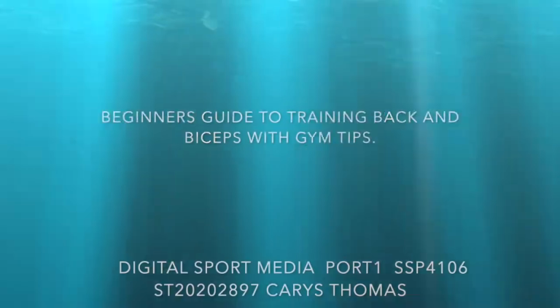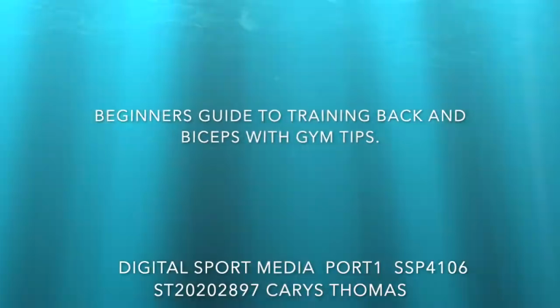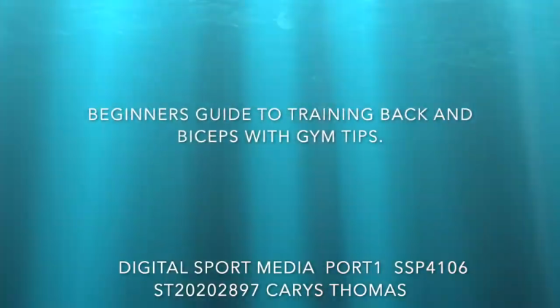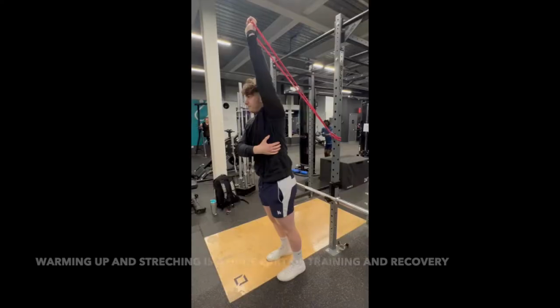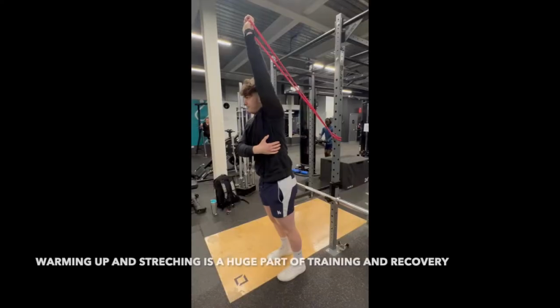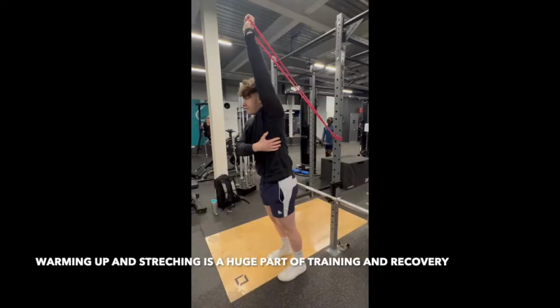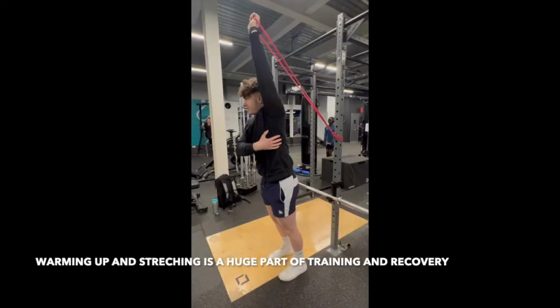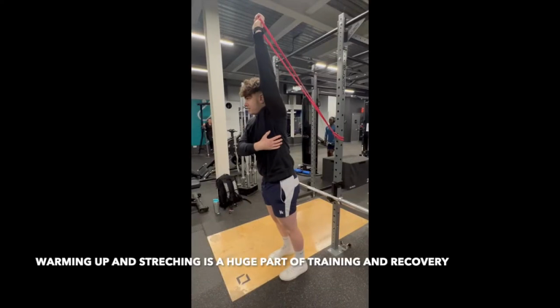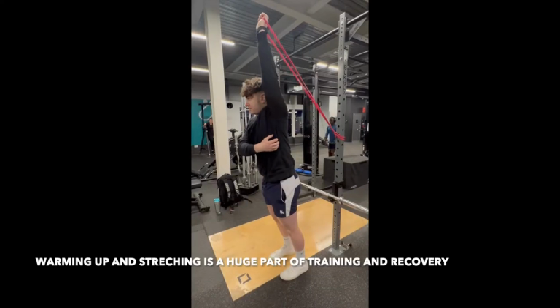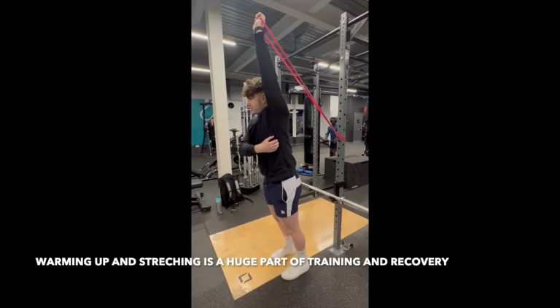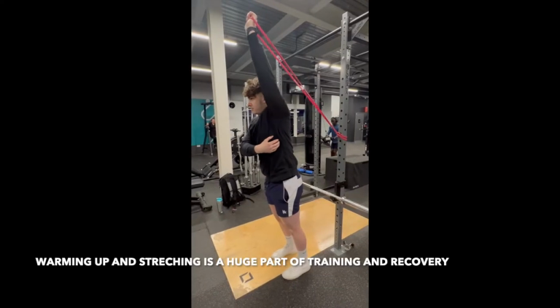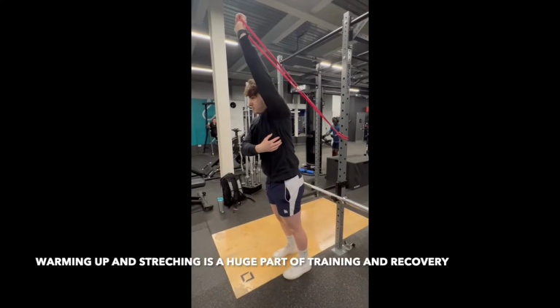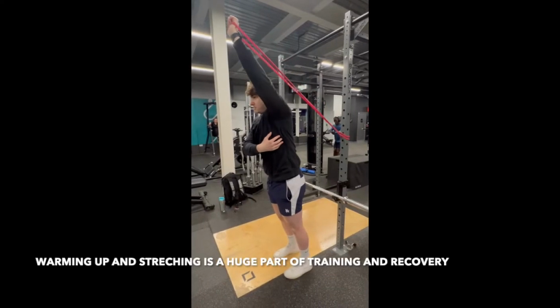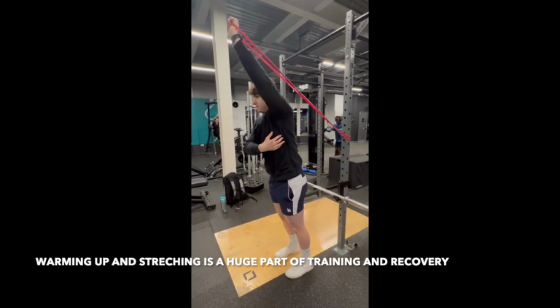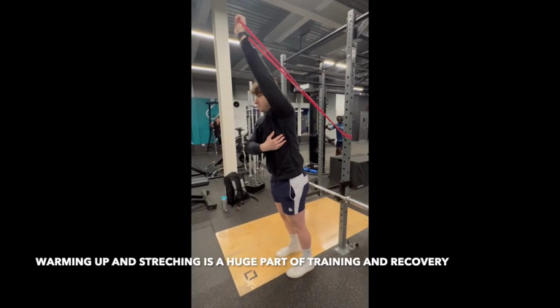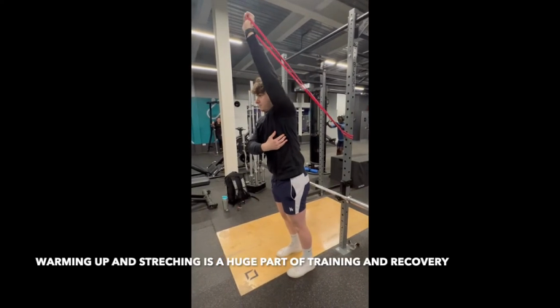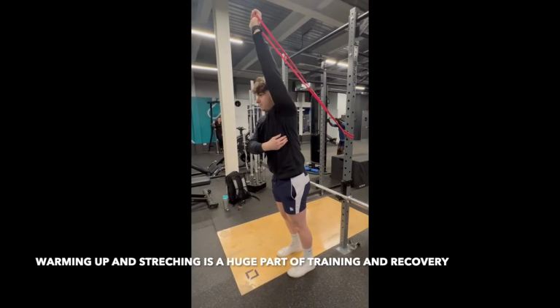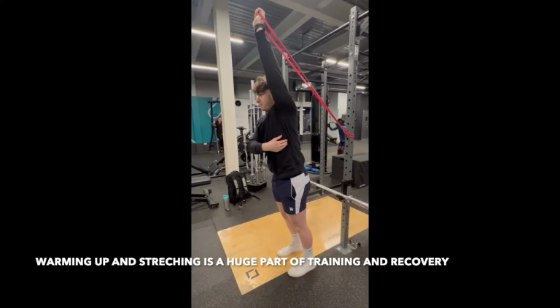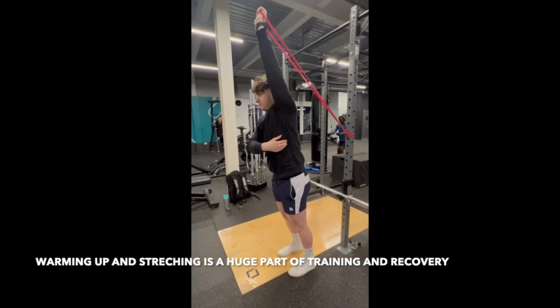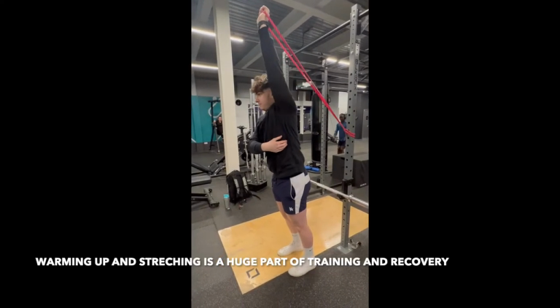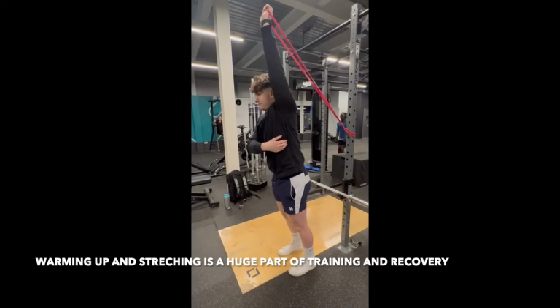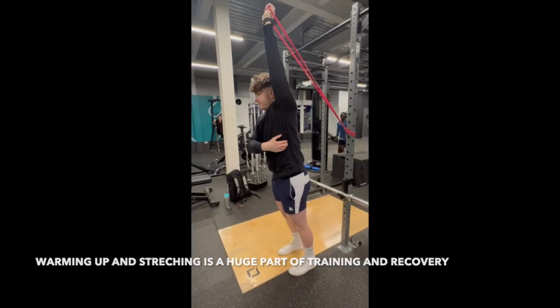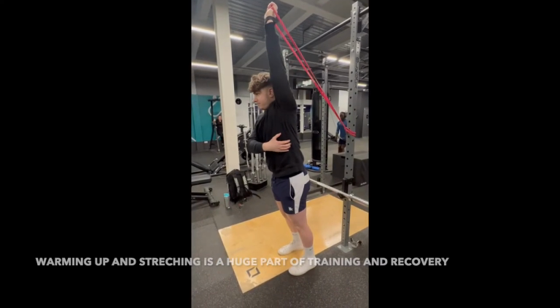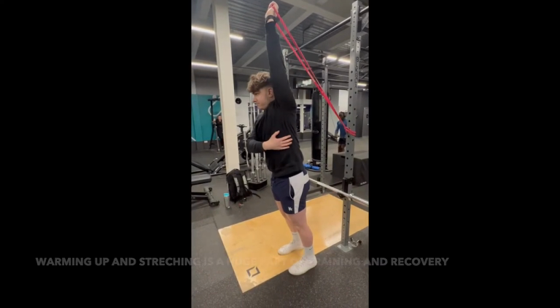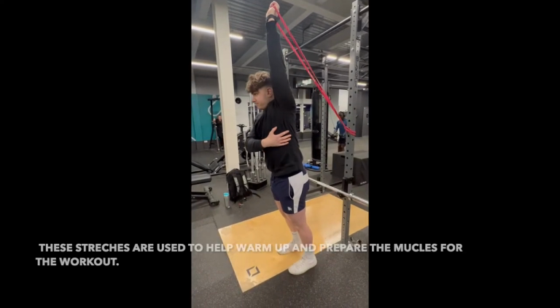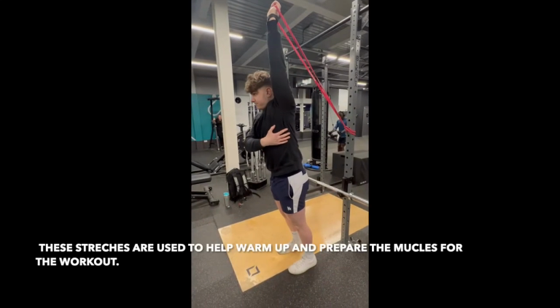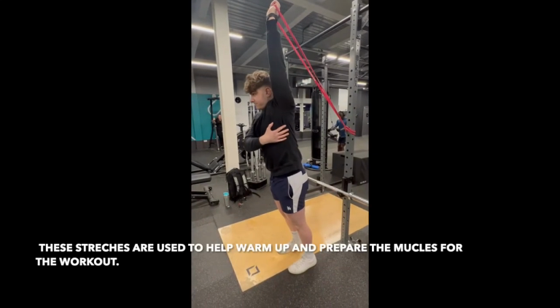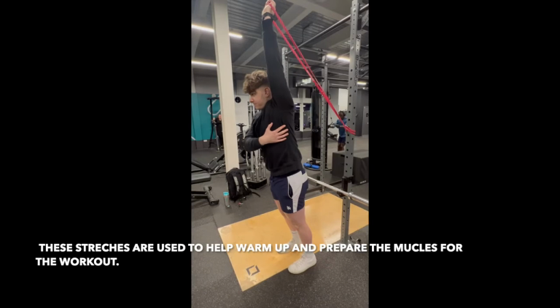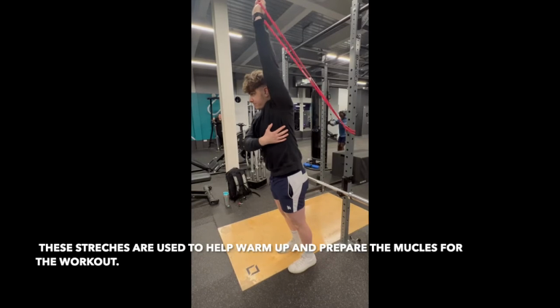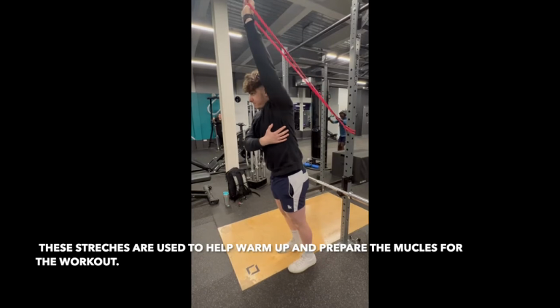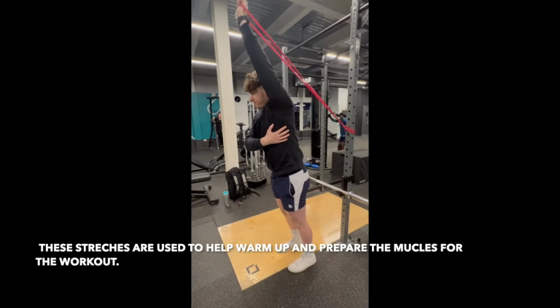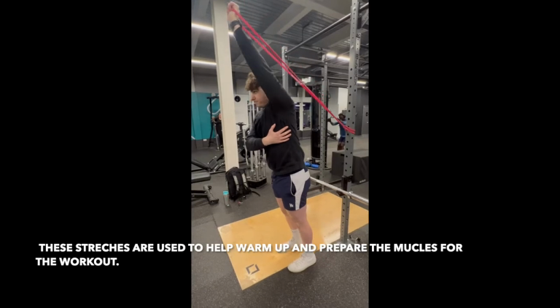This was filmed in Pure Gym Andover. This is a good example of what a public gym is like so you can get an idea of the environment and what type of equipment there is.